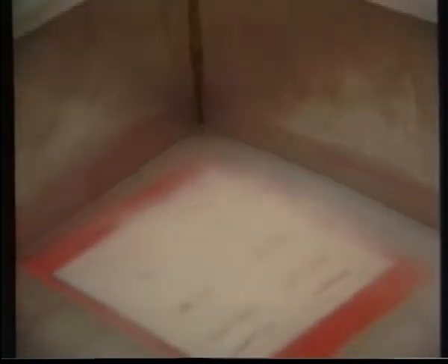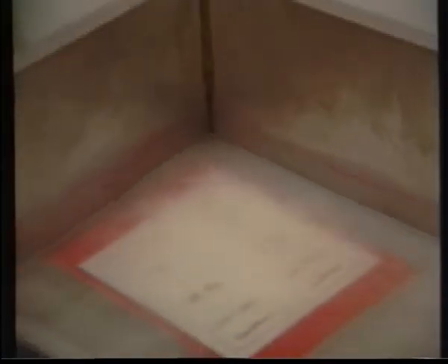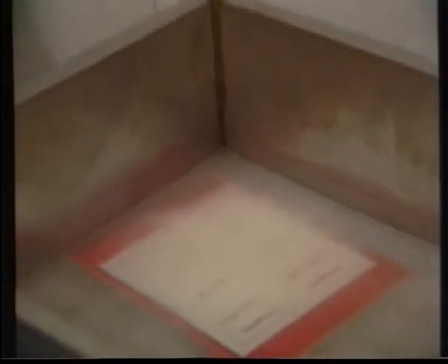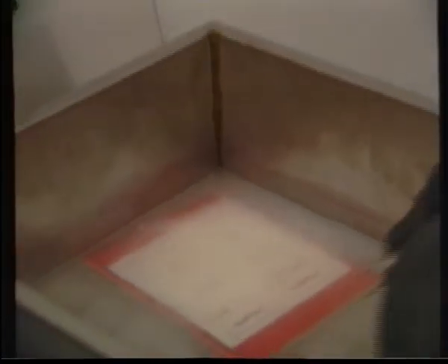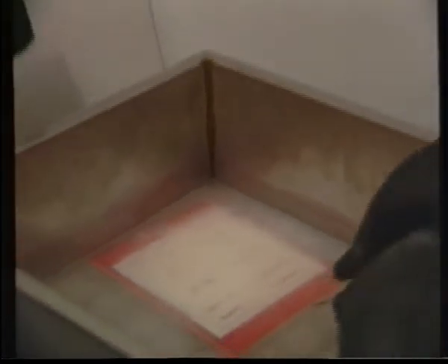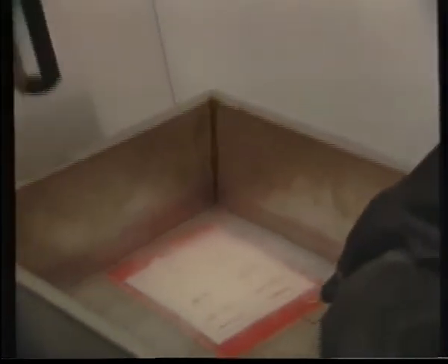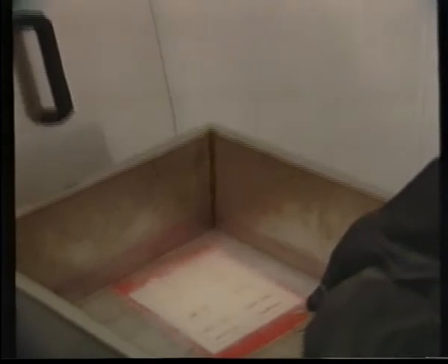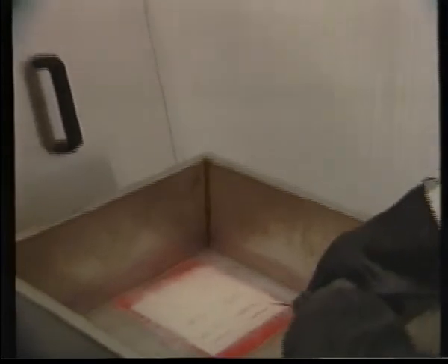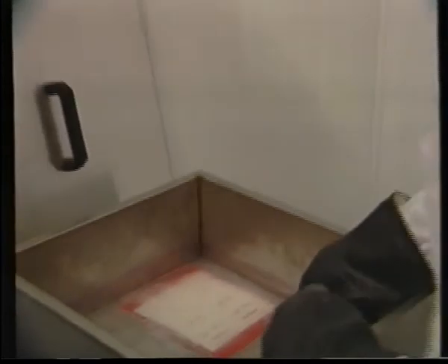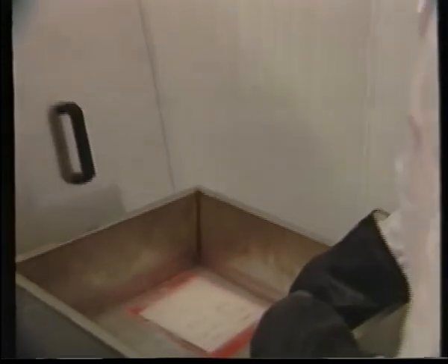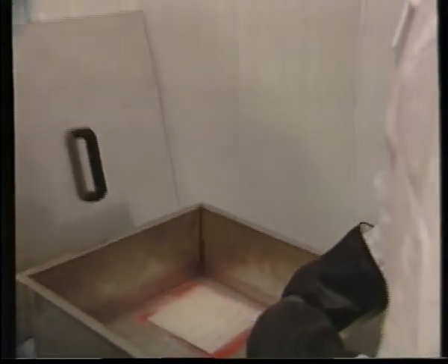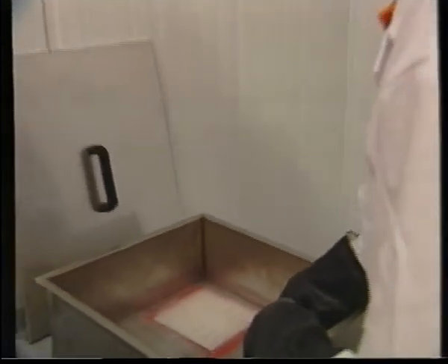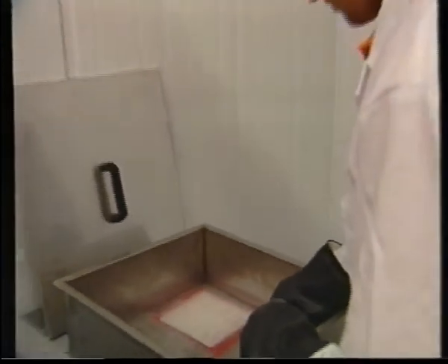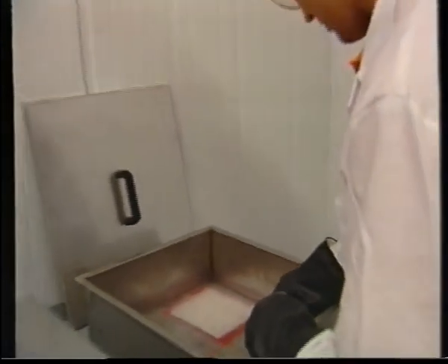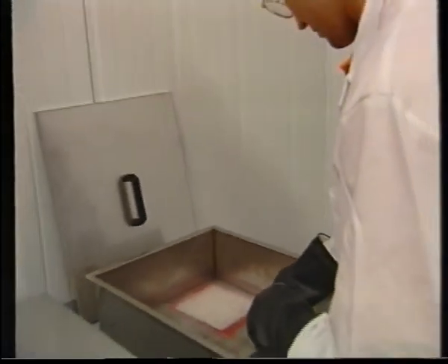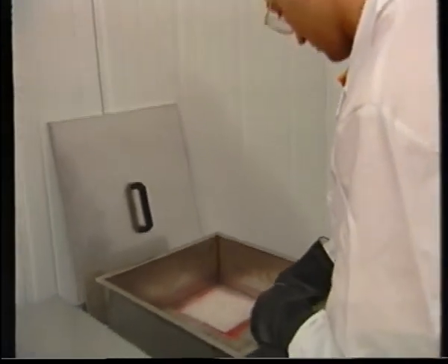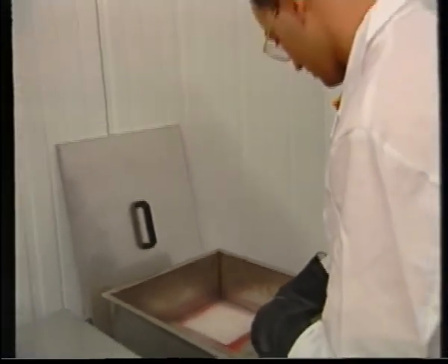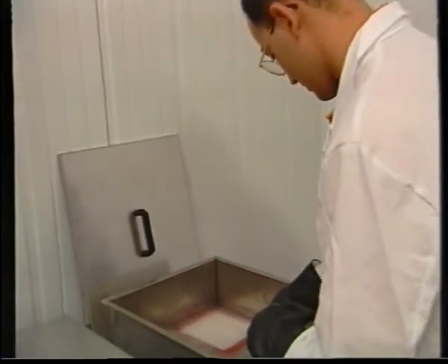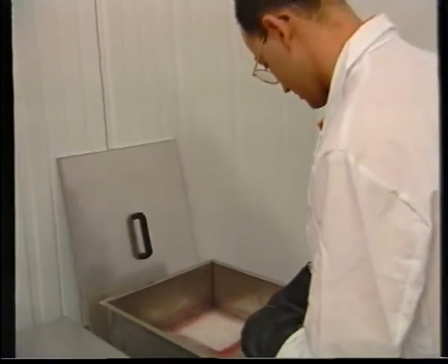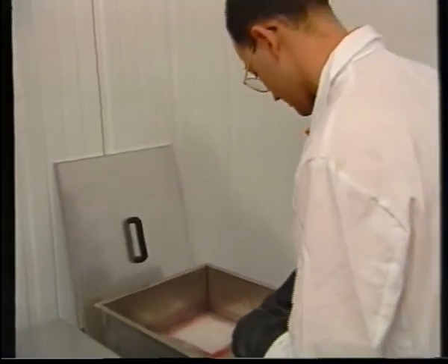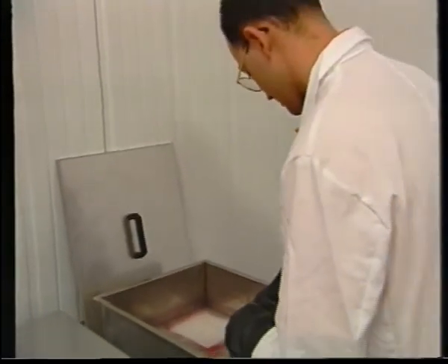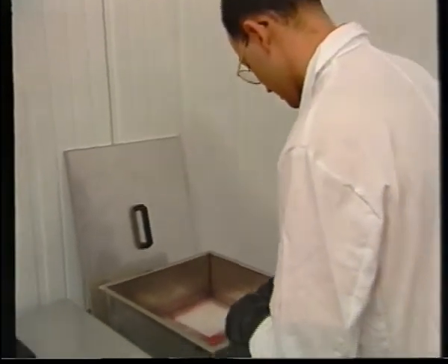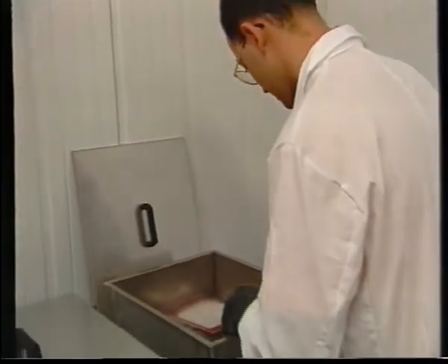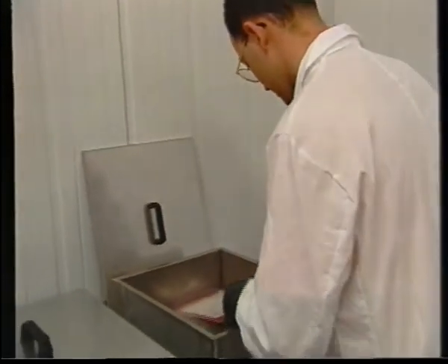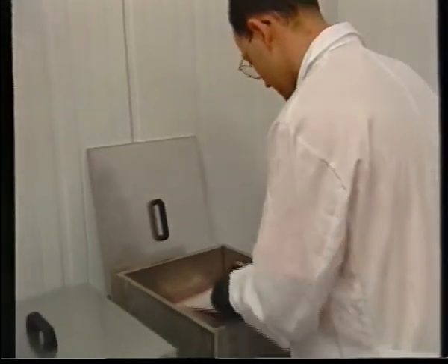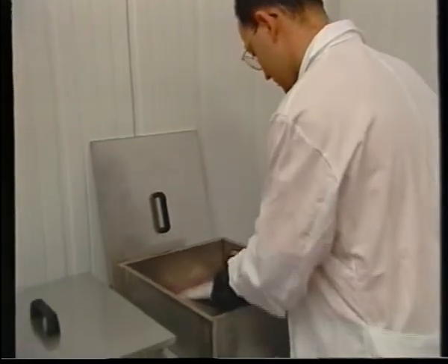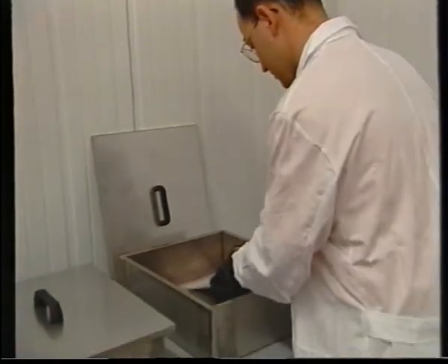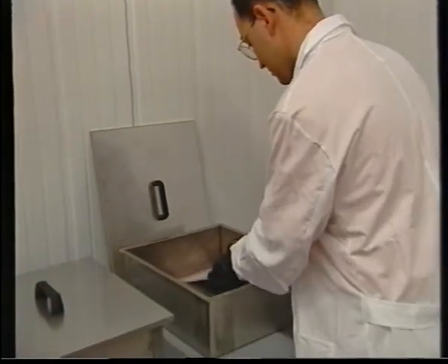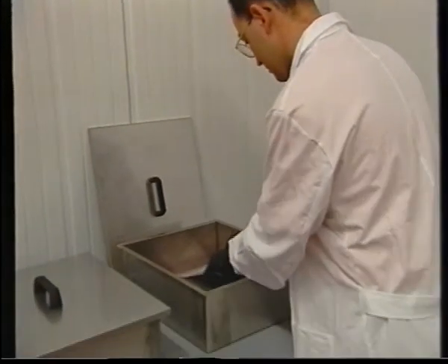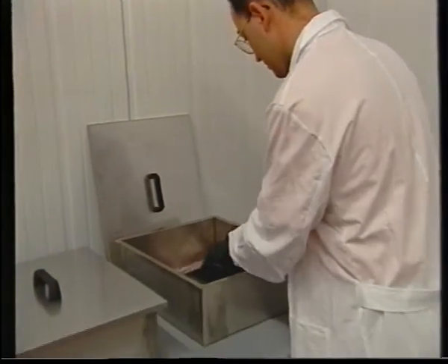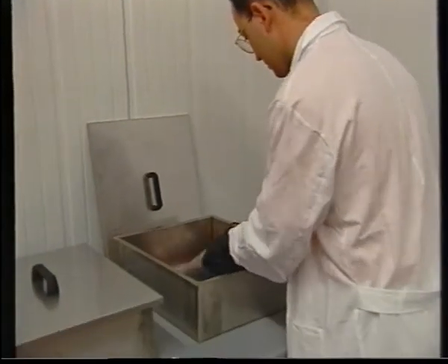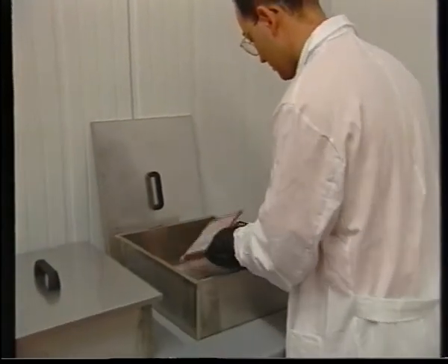Once every residual of red has been removed, the plate has to be immediately washed with fresh flowing water.